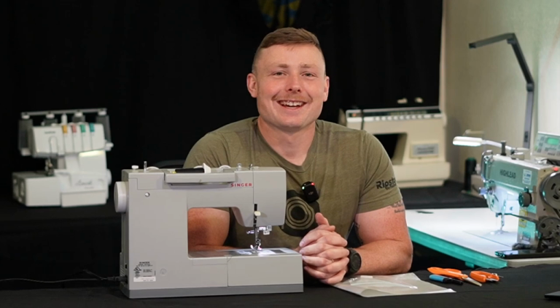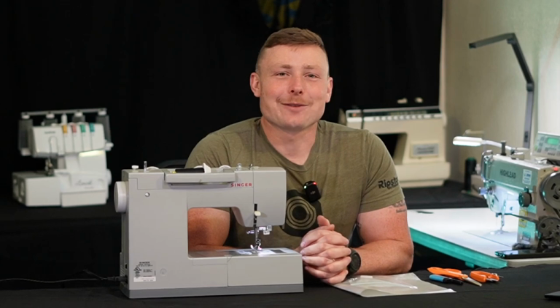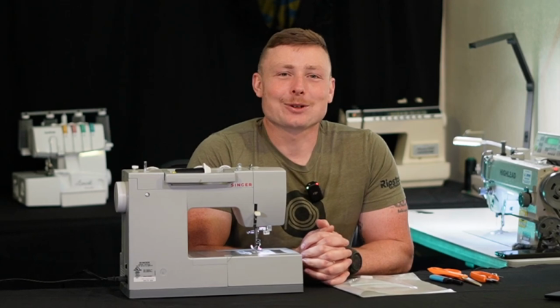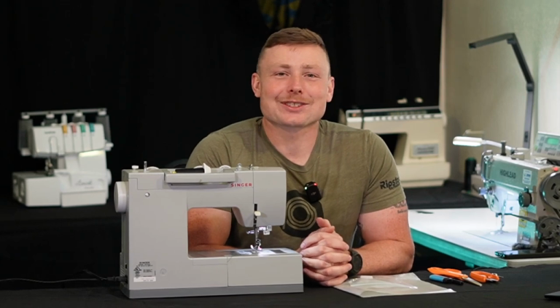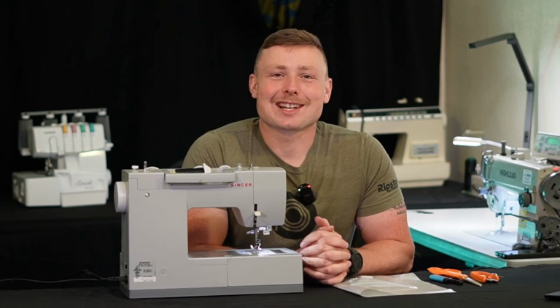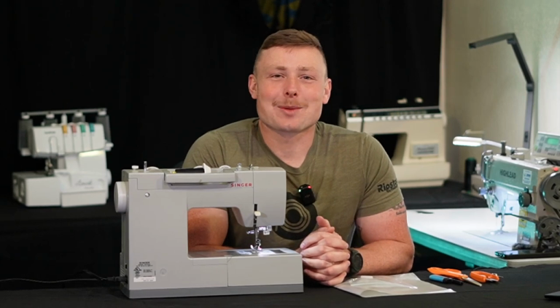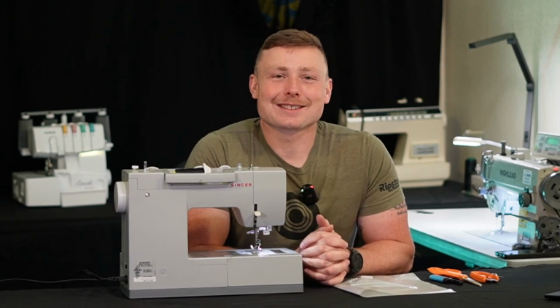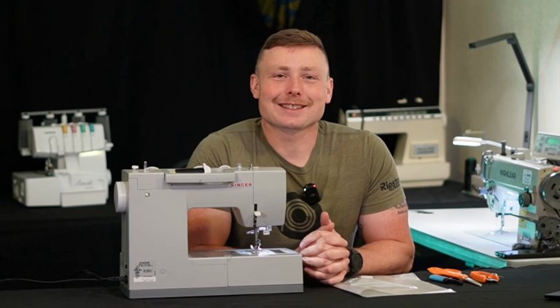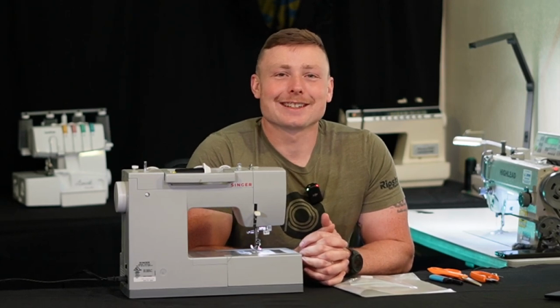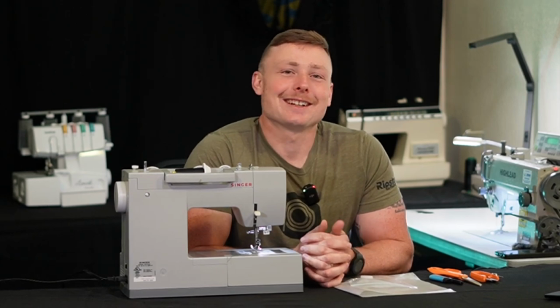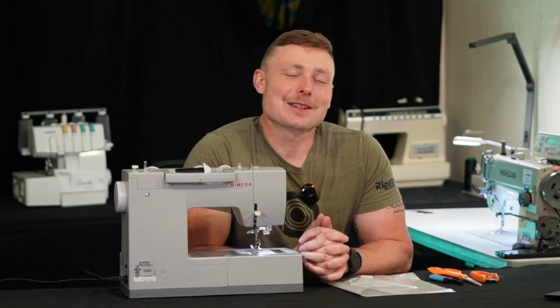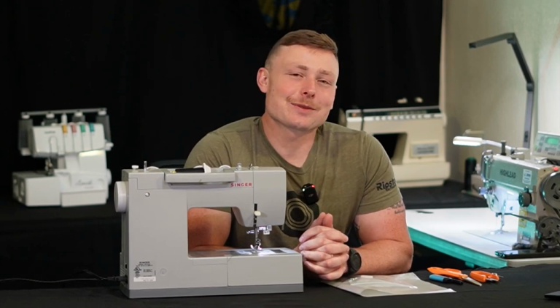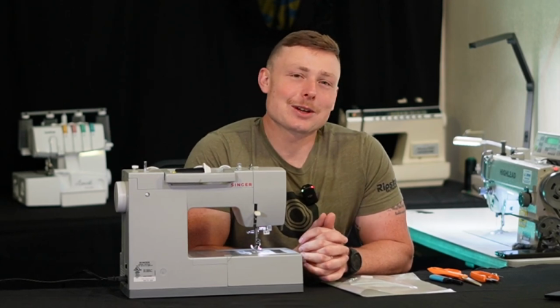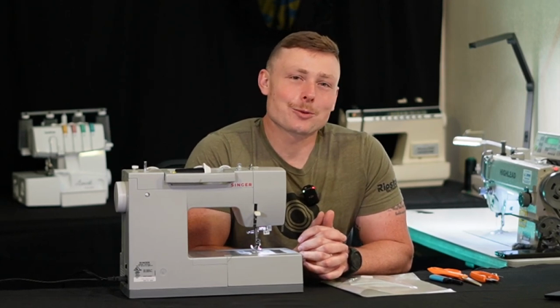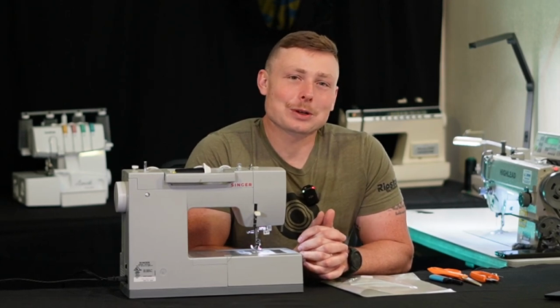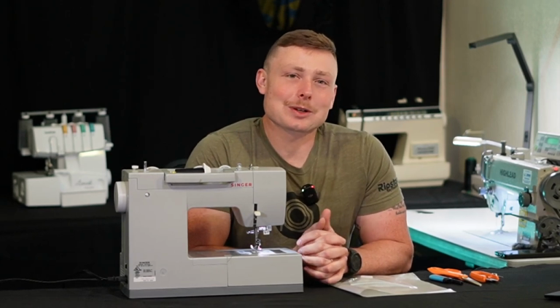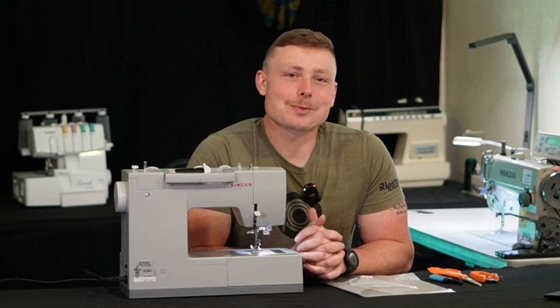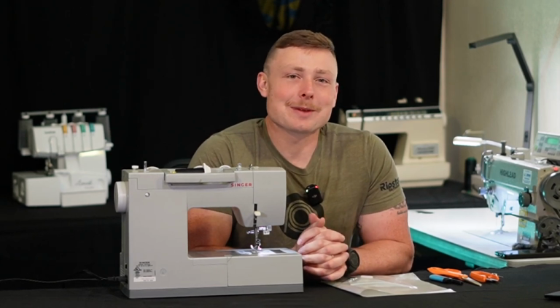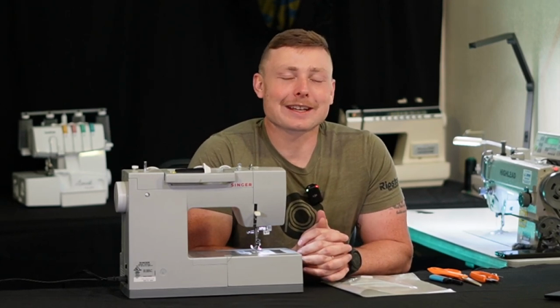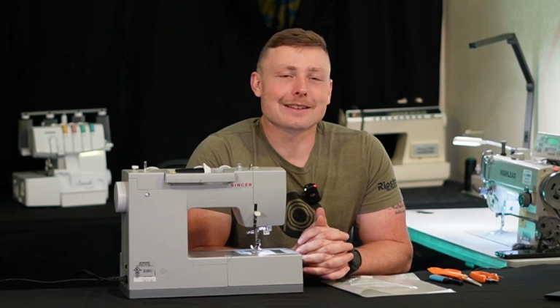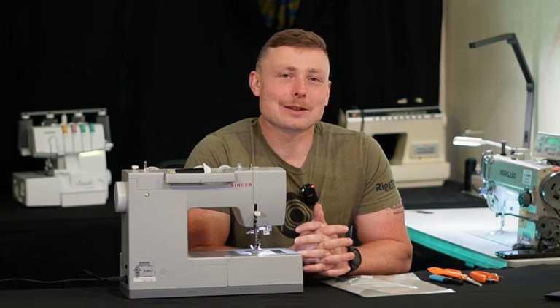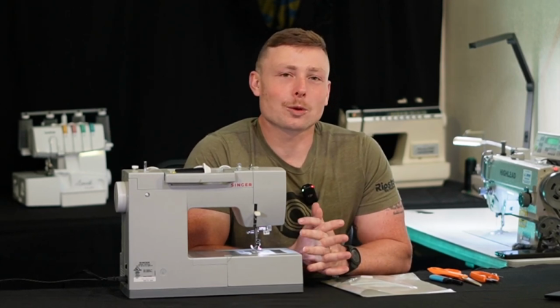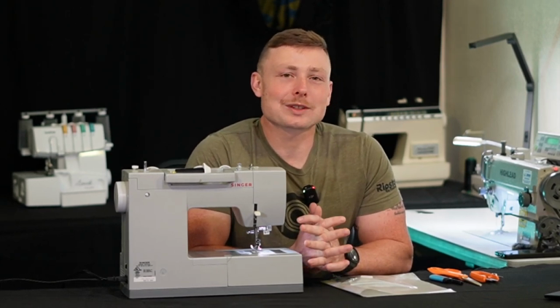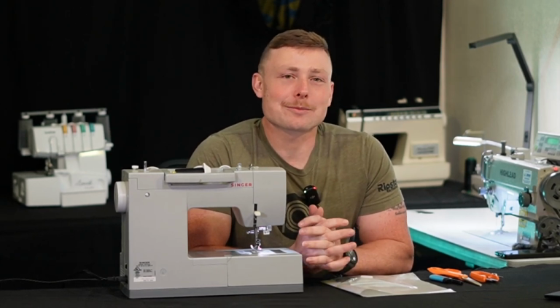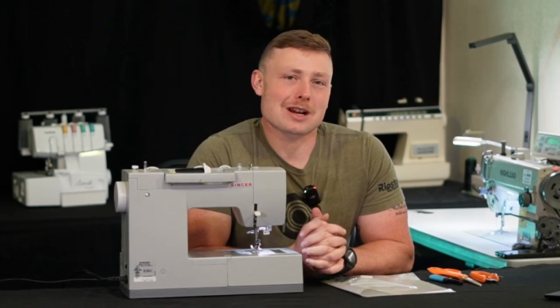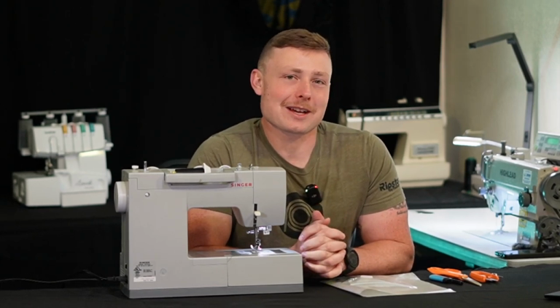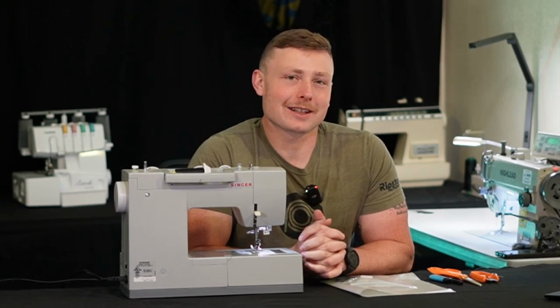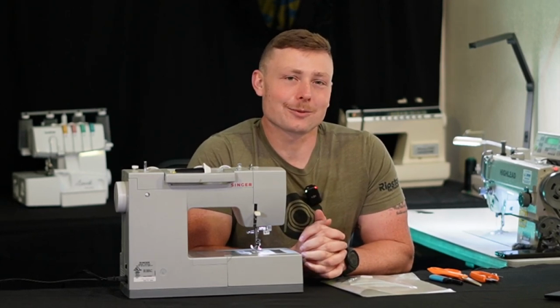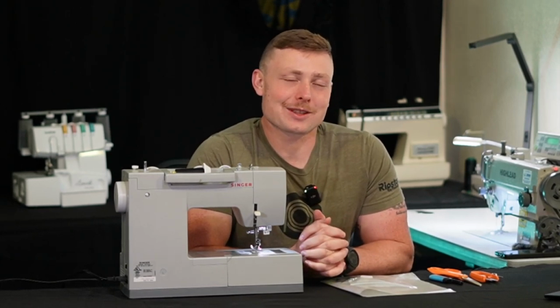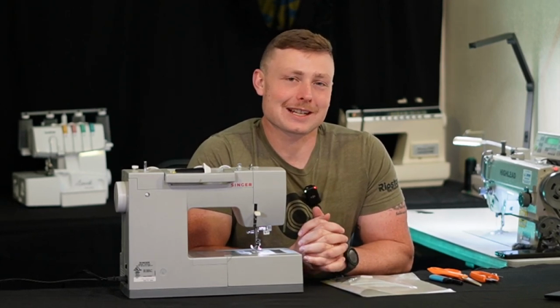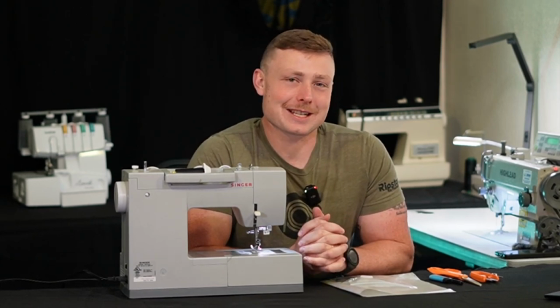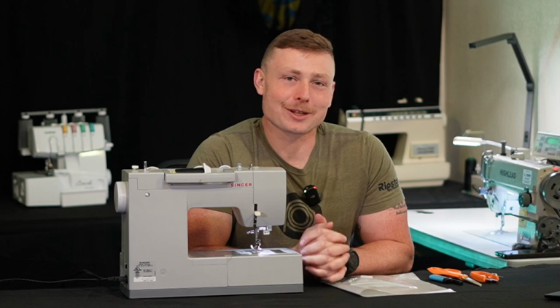Hey folks, I'm Isaac. In this video we are going to be making the Roll Top Dry Bag Kit with Dyneema.